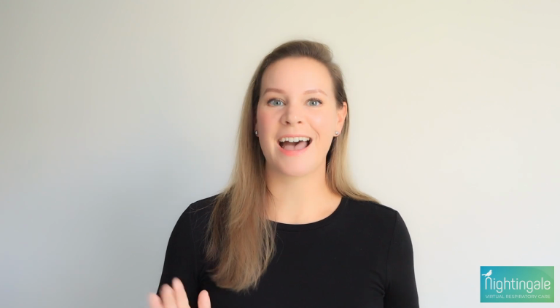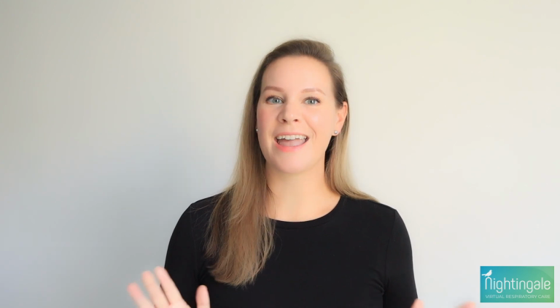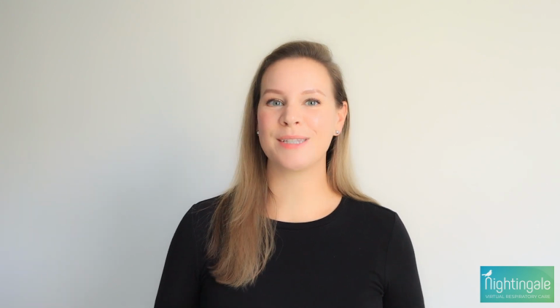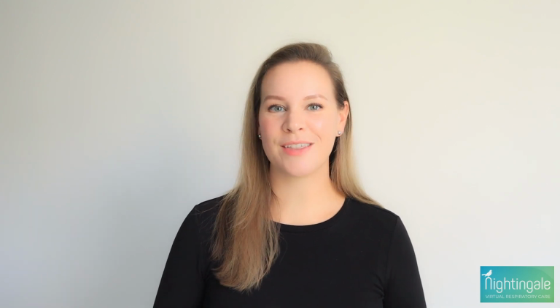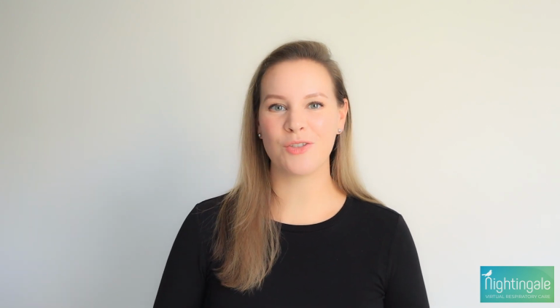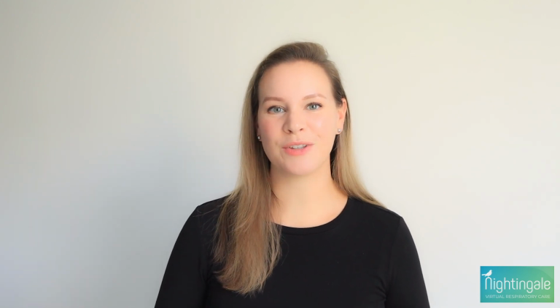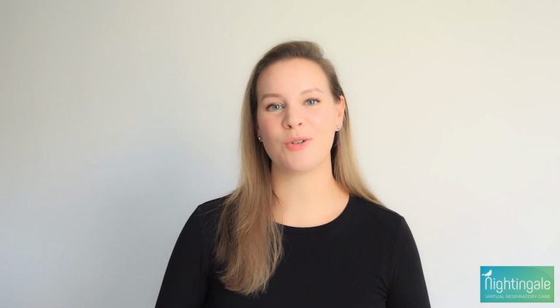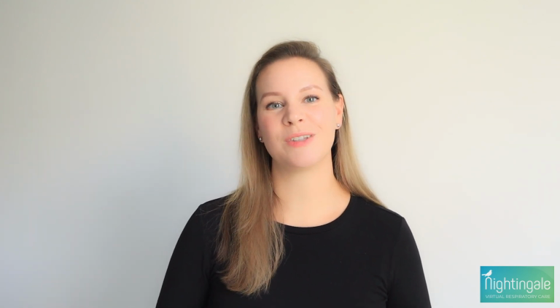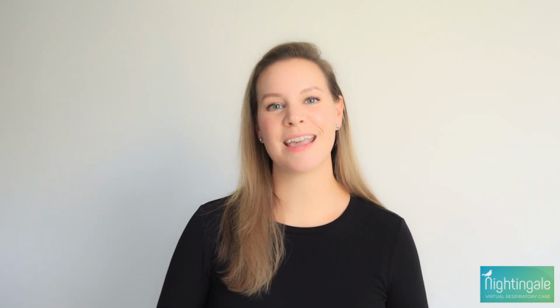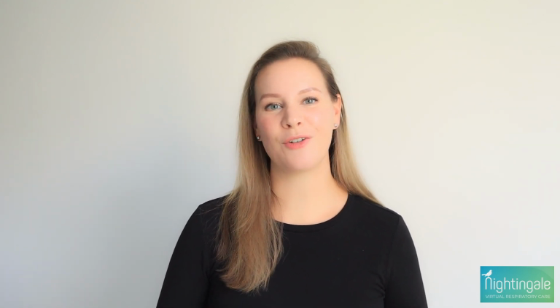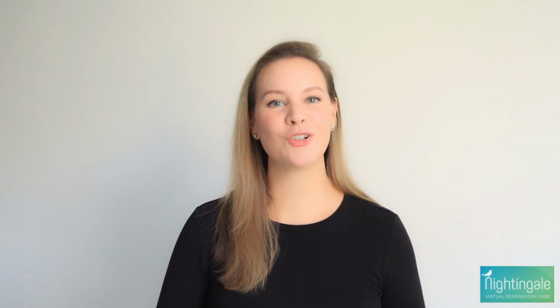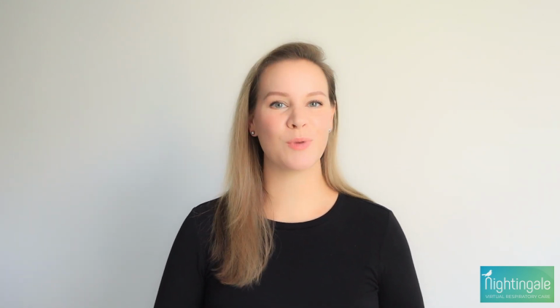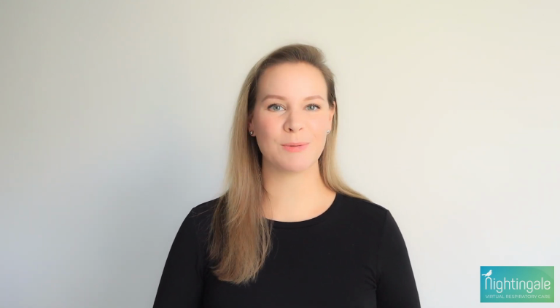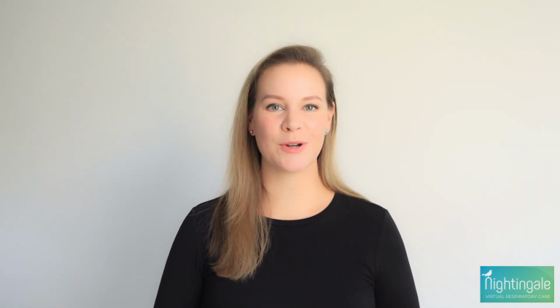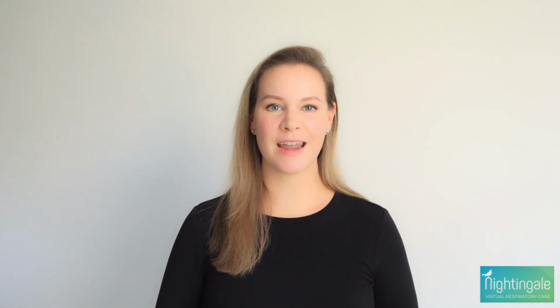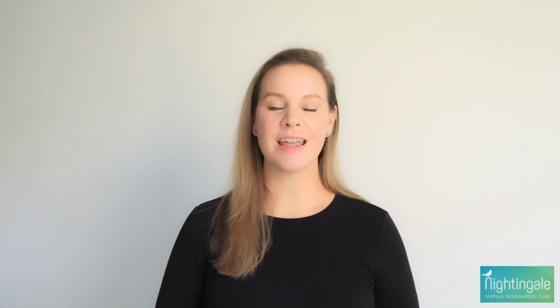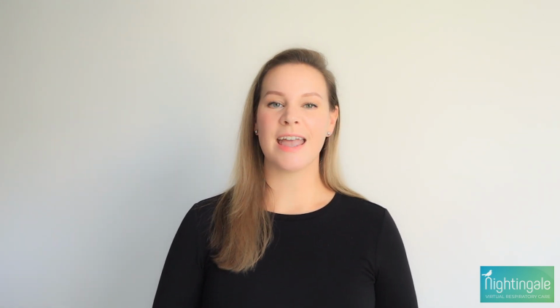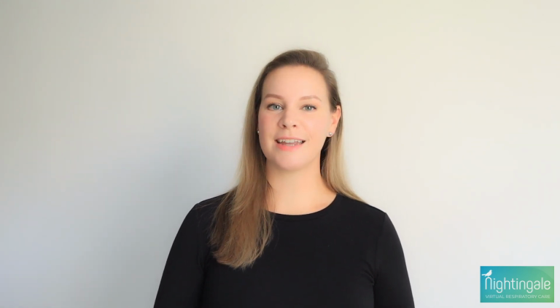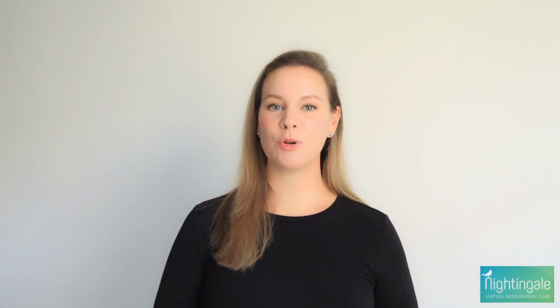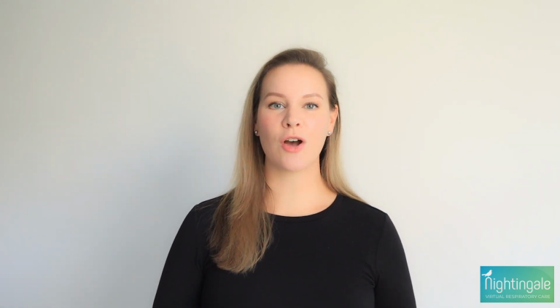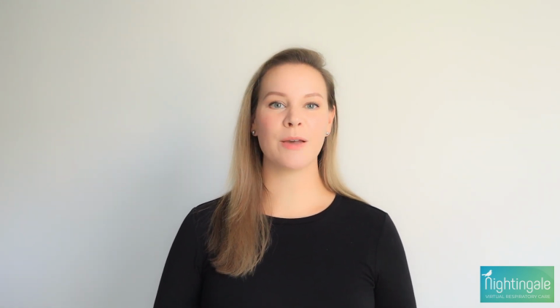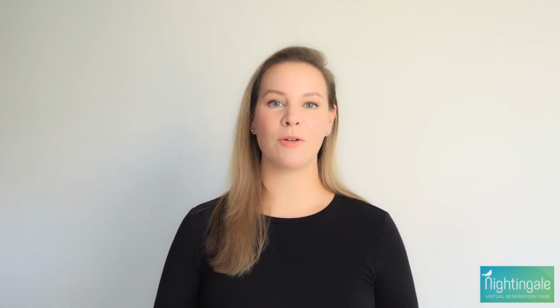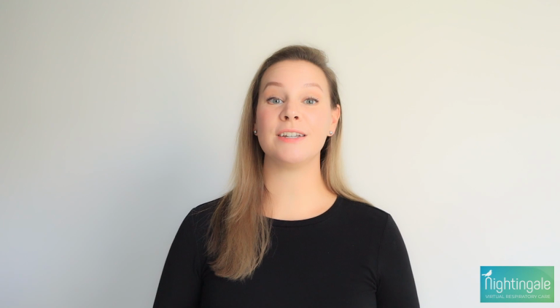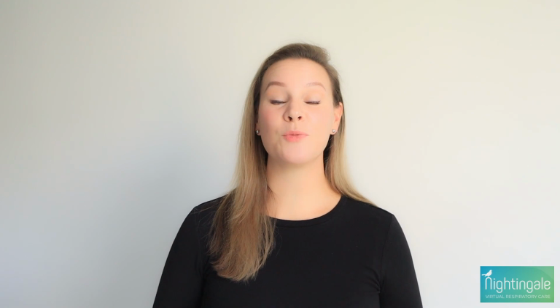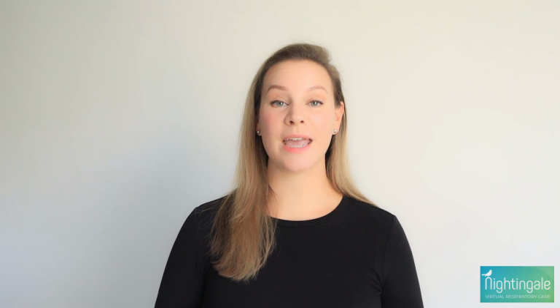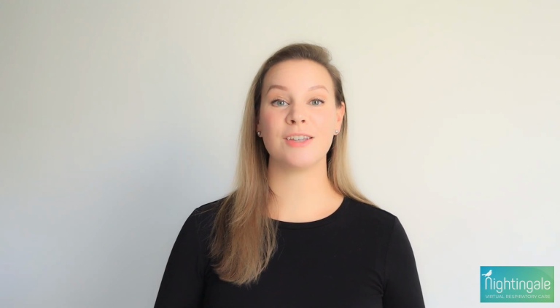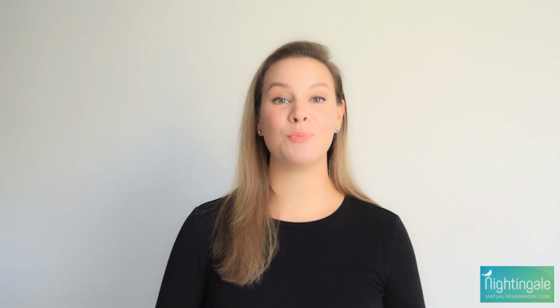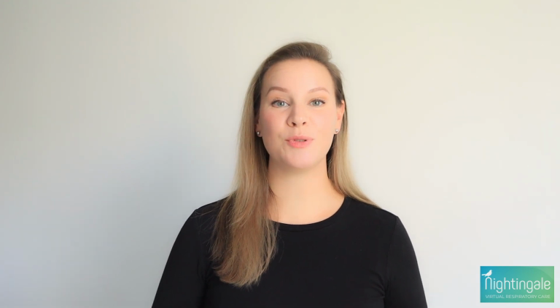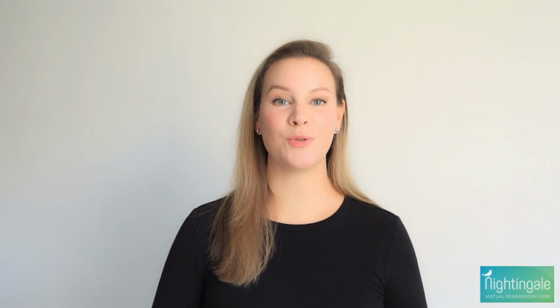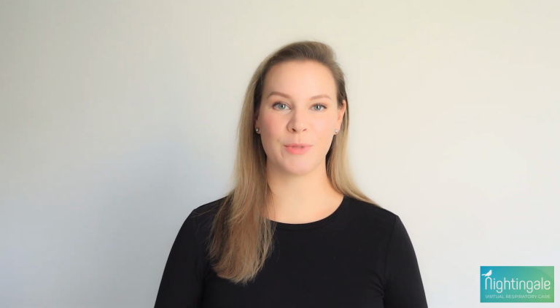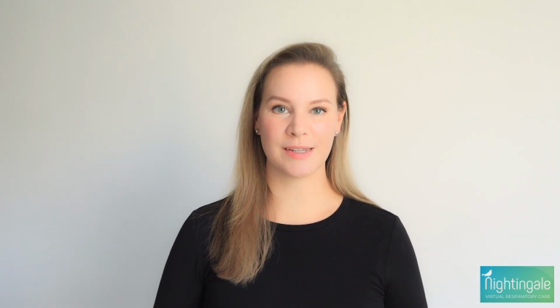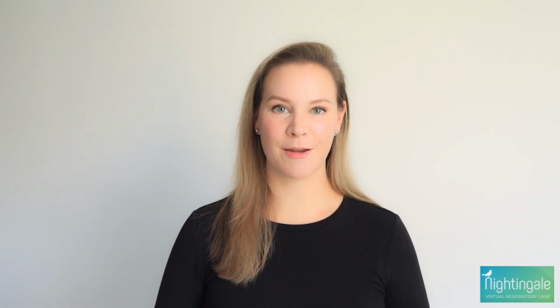Hi, I'm Sarah, the health and wellness coach with Nightingale Virtual Respiratory Care, and today we're talking about different ways to boost your immune system.